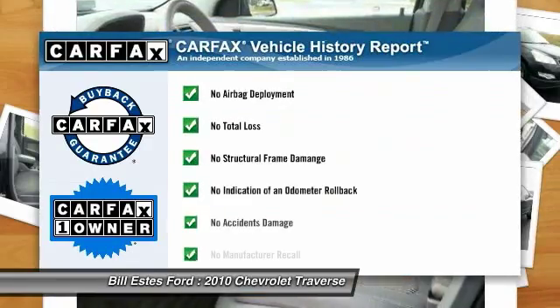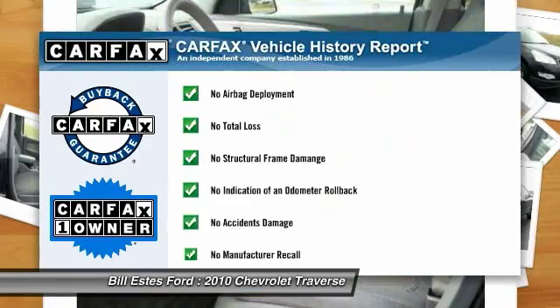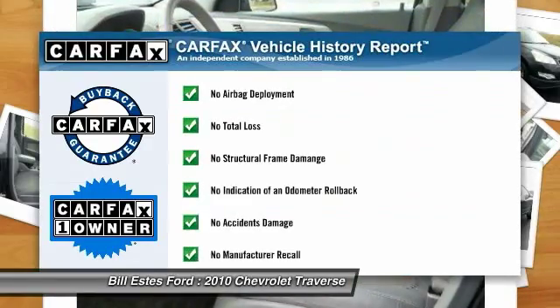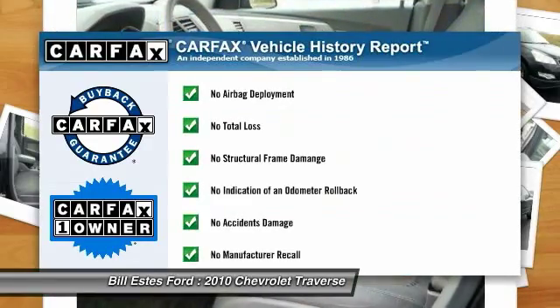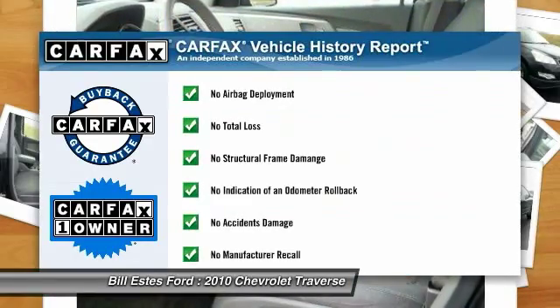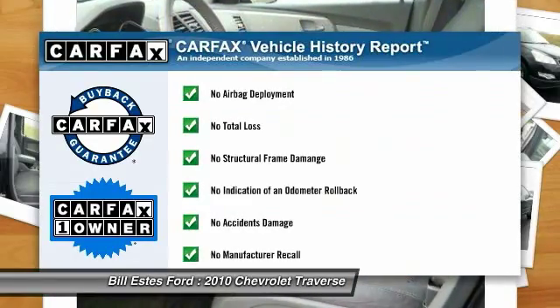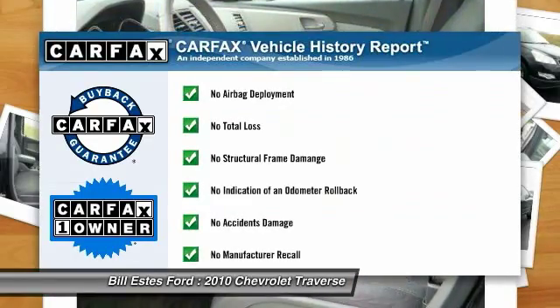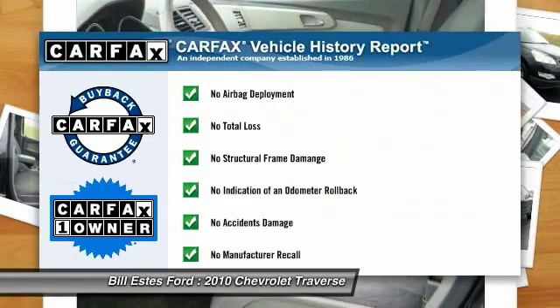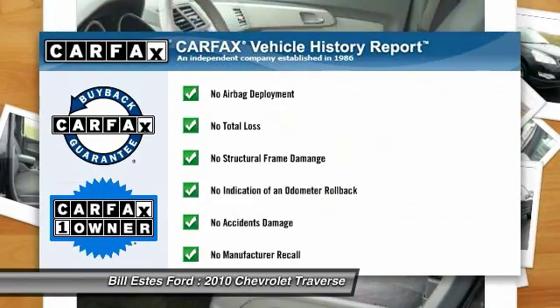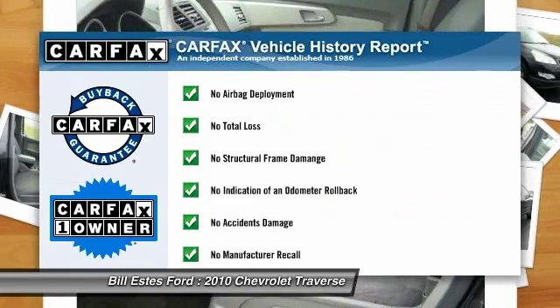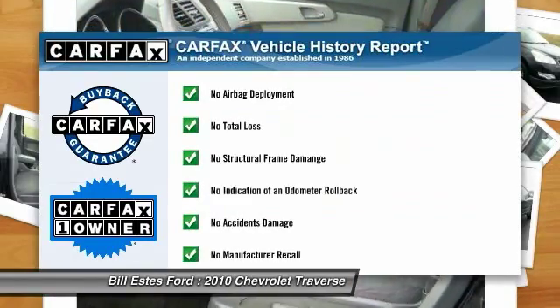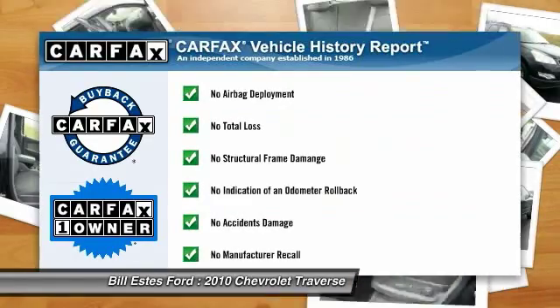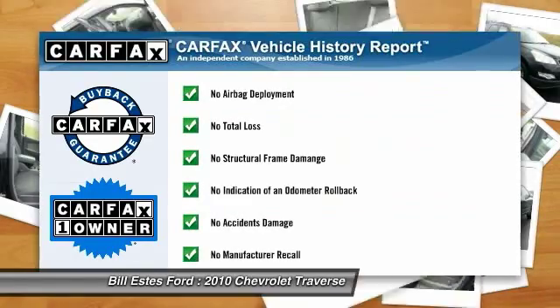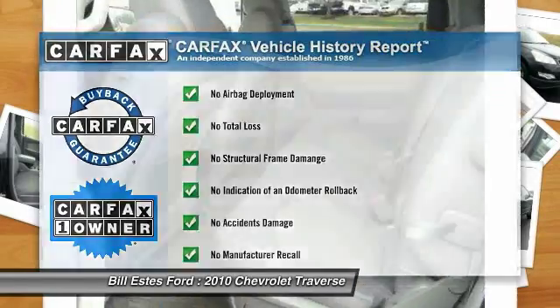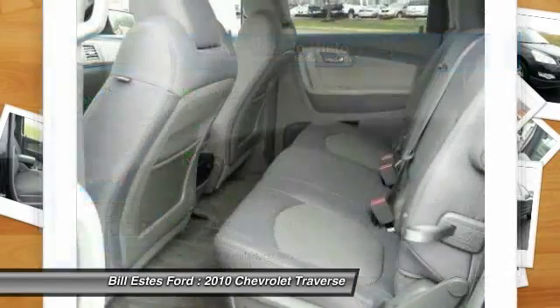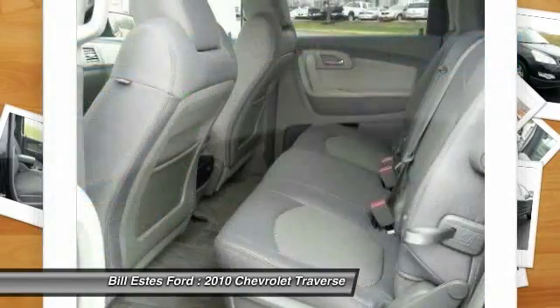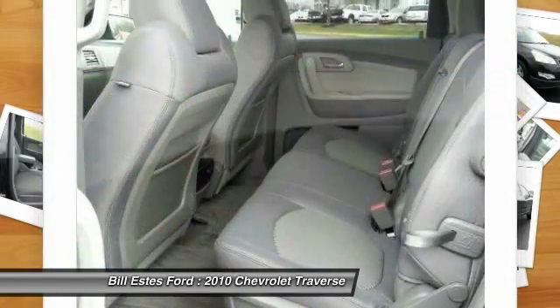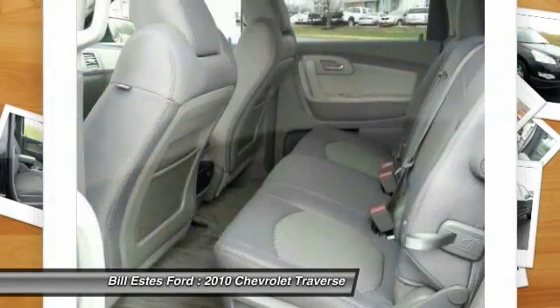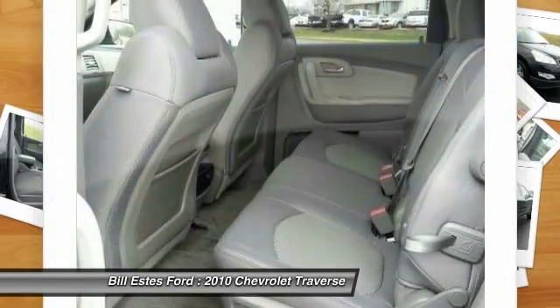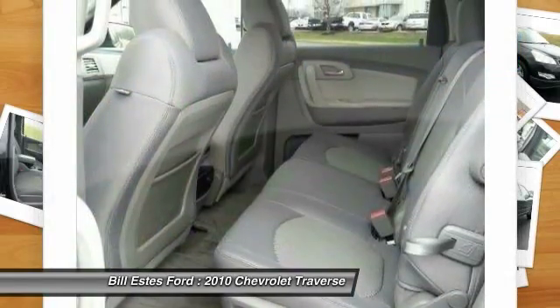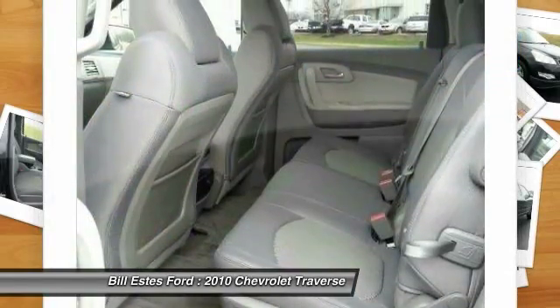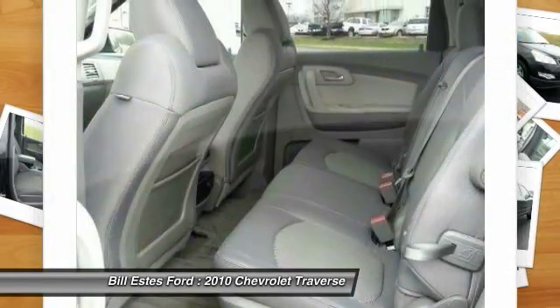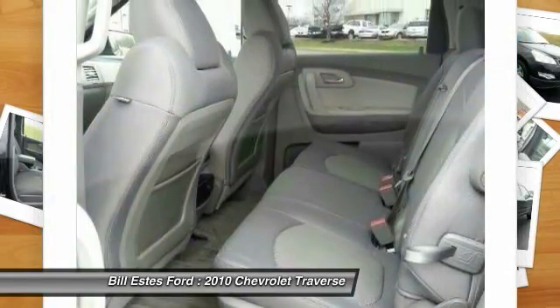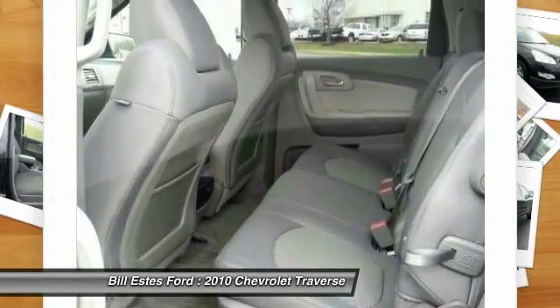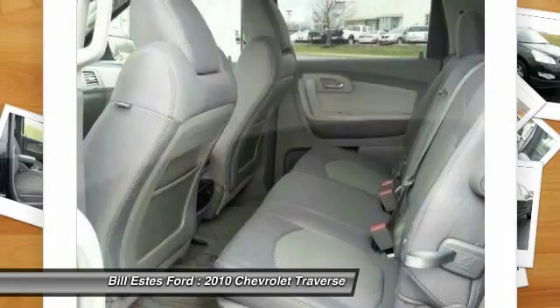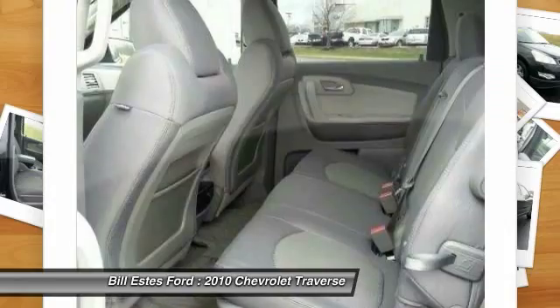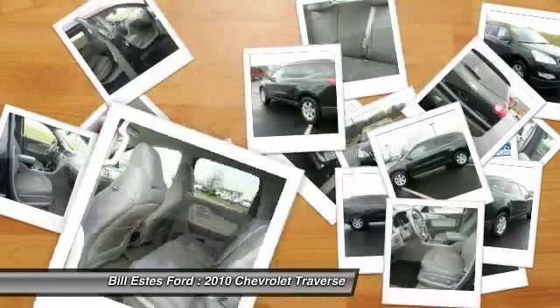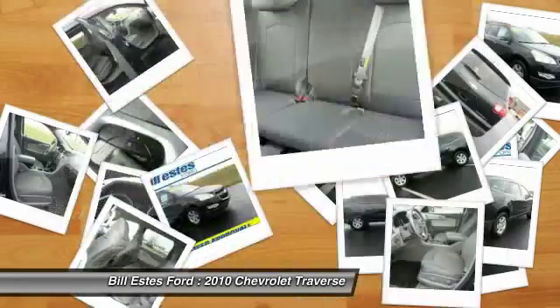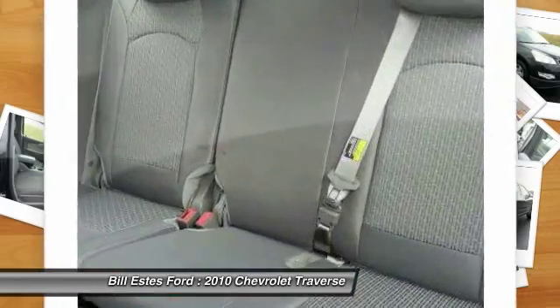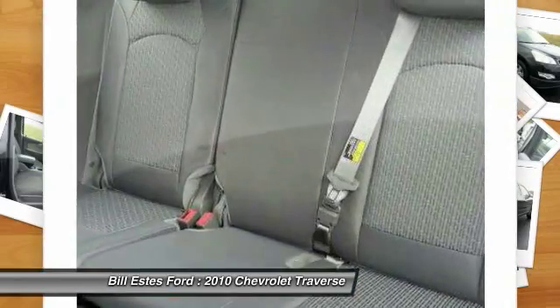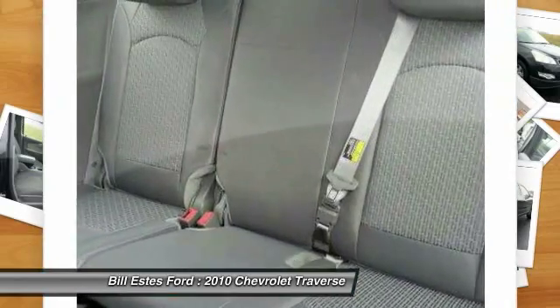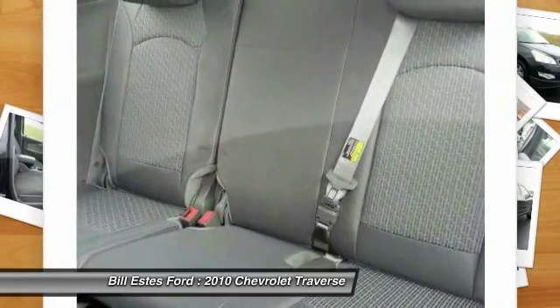This vehicle is Carfax certified one owner and qualifies for the Carfax buyback guarantee.